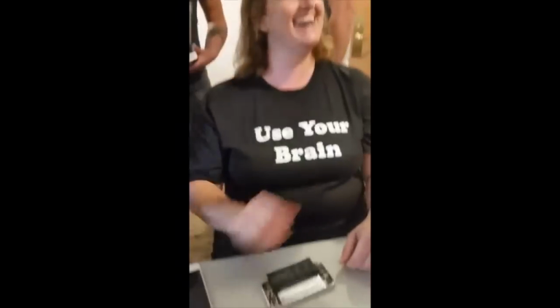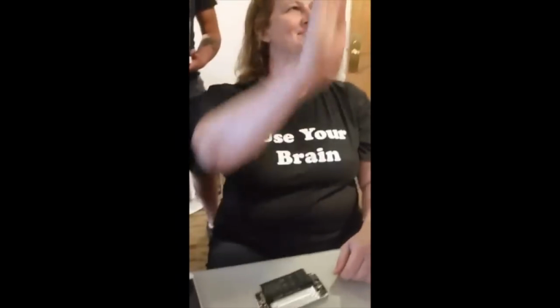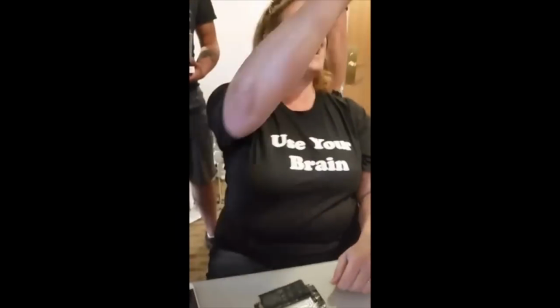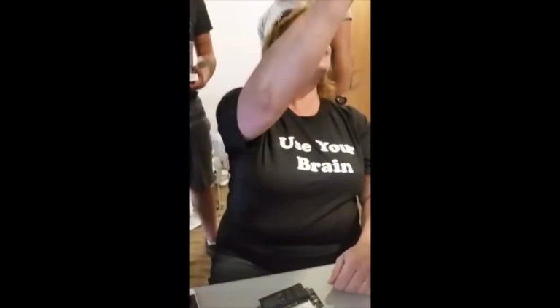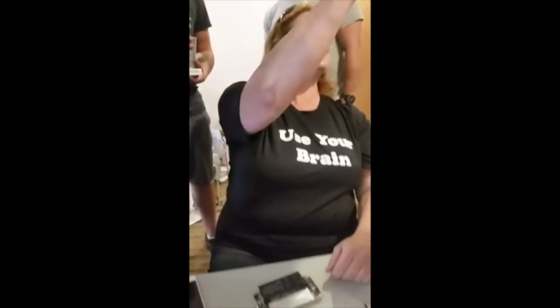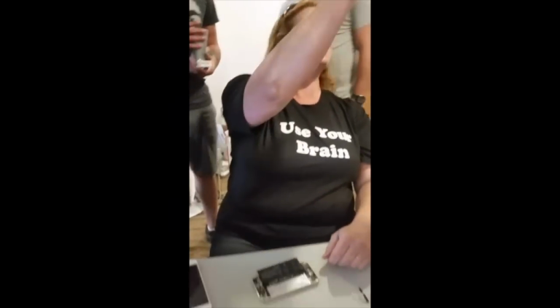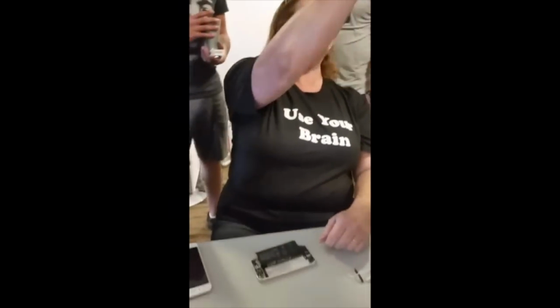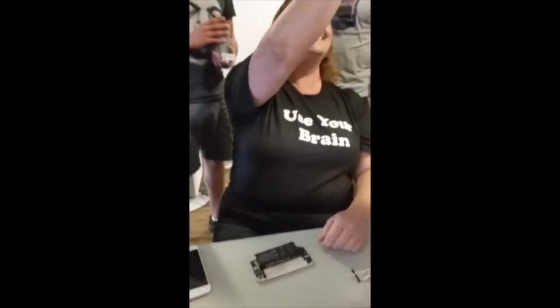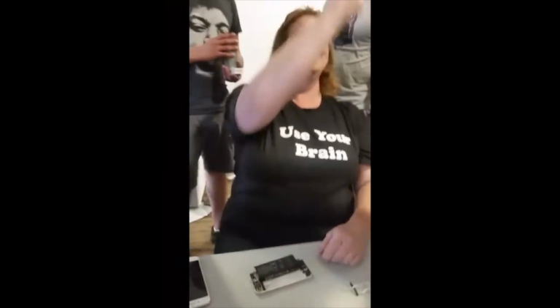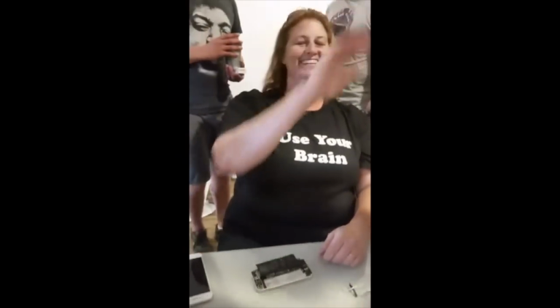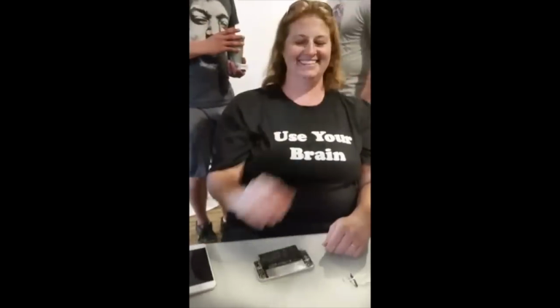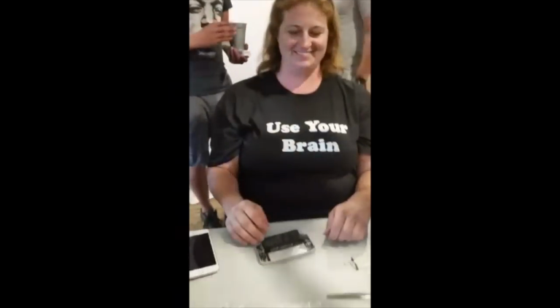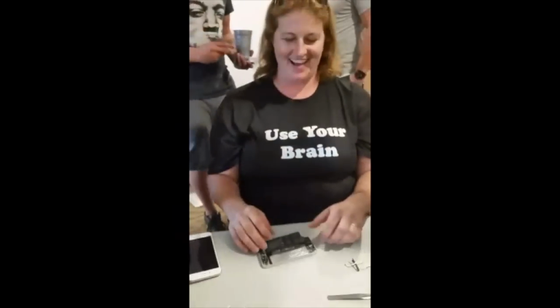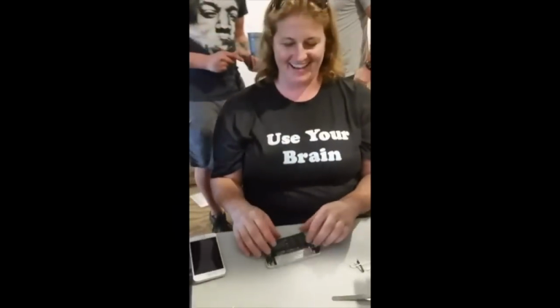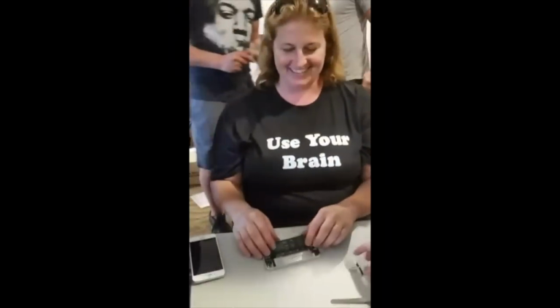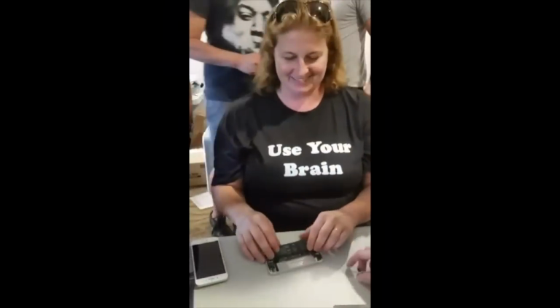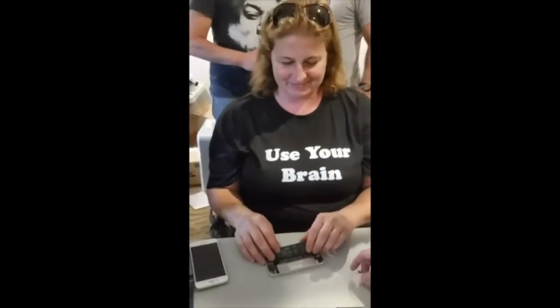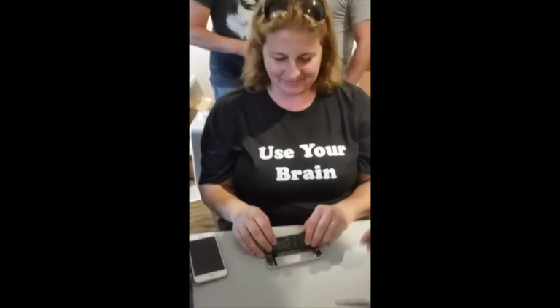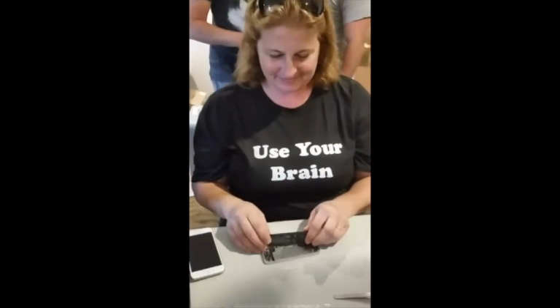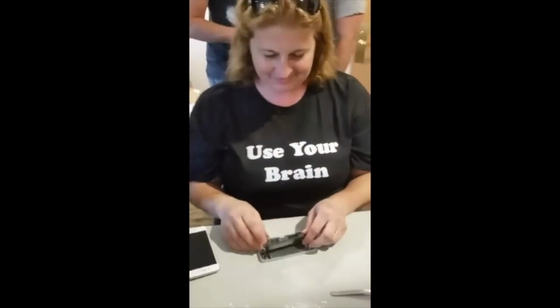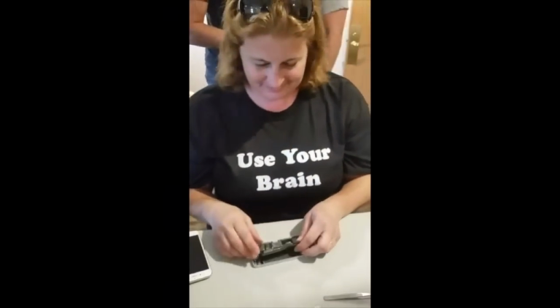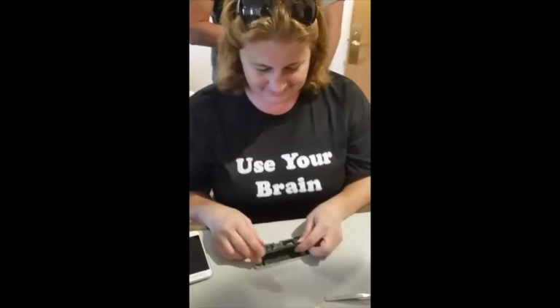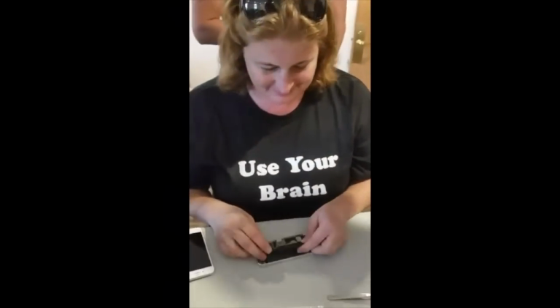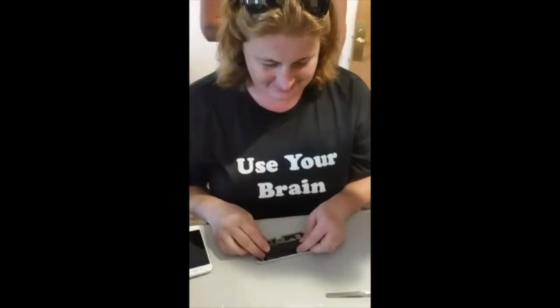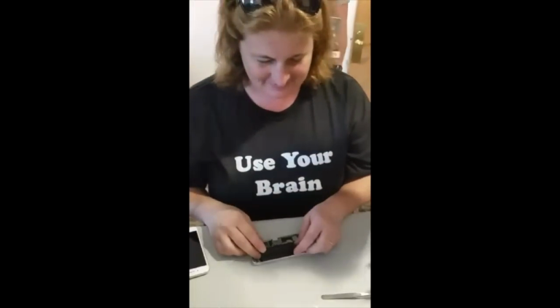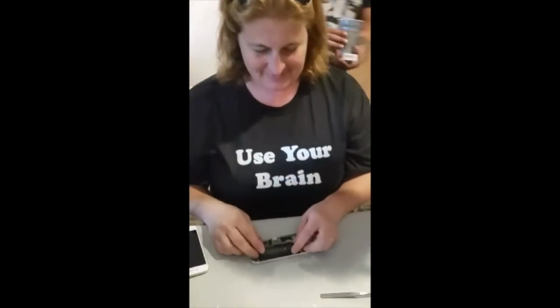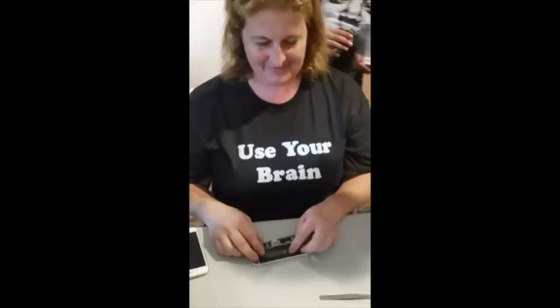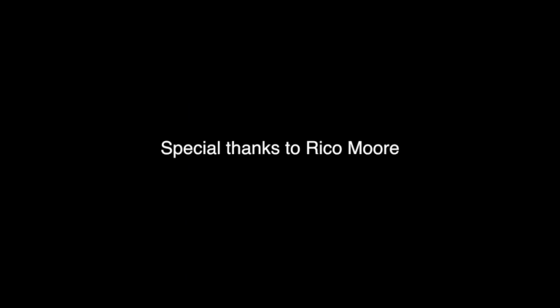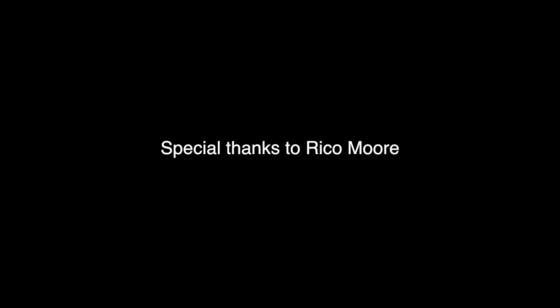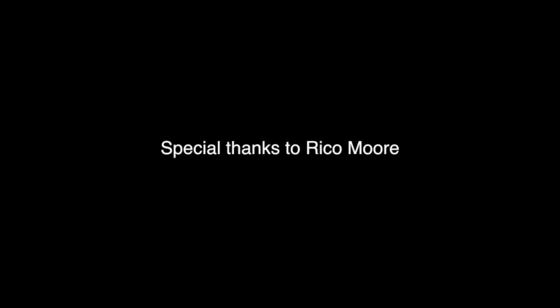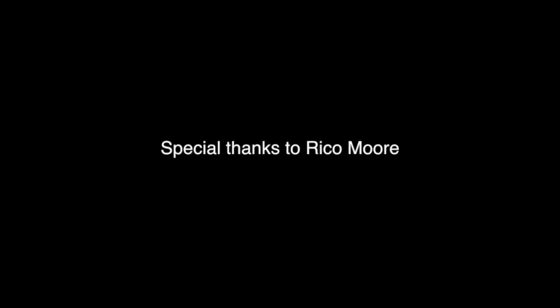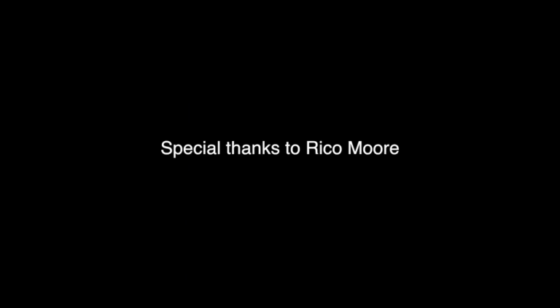High five, Rego! Mom. Yeah, but usually I'm just like...